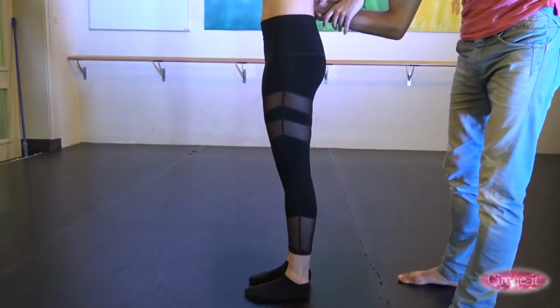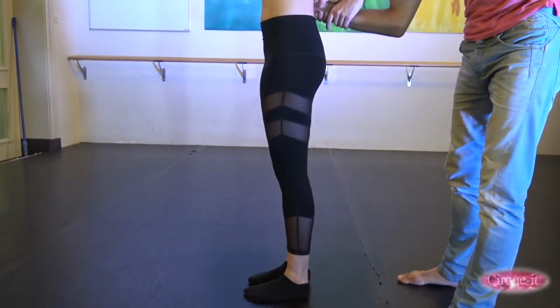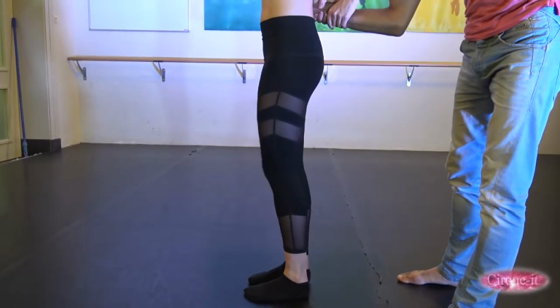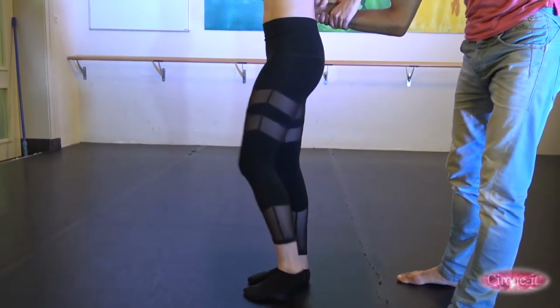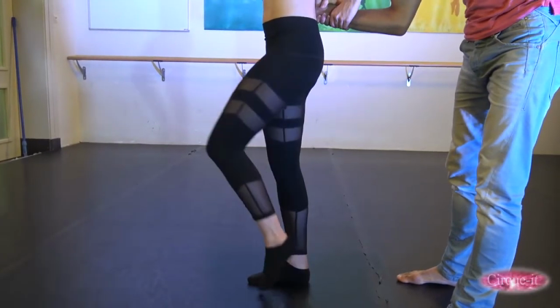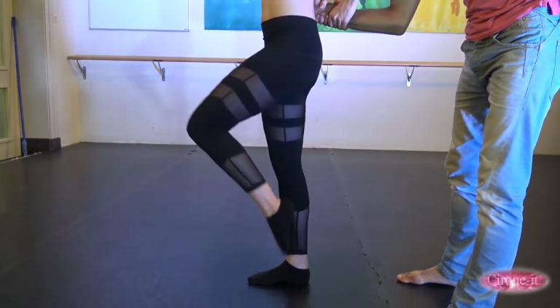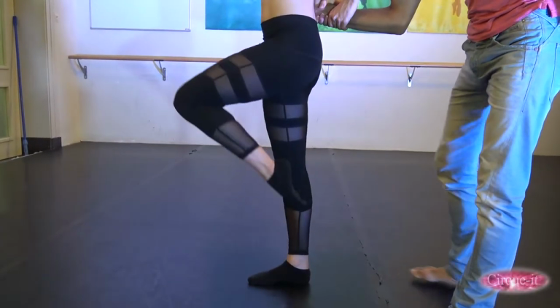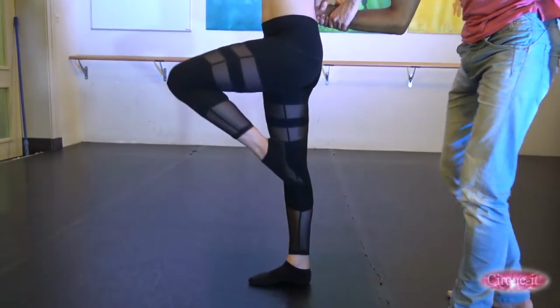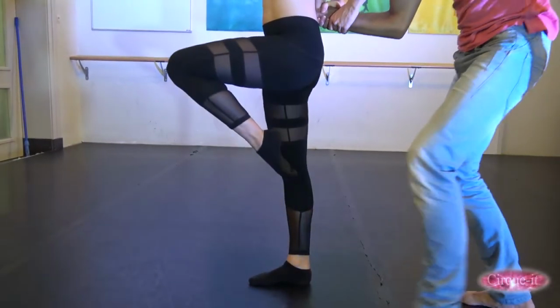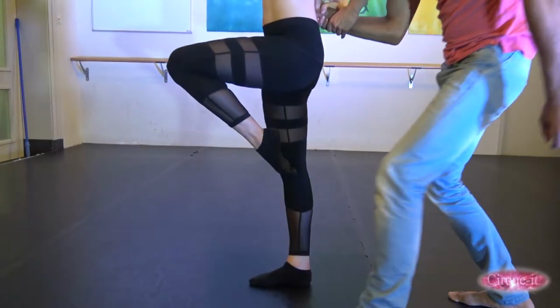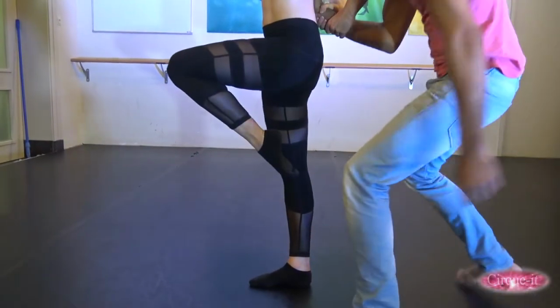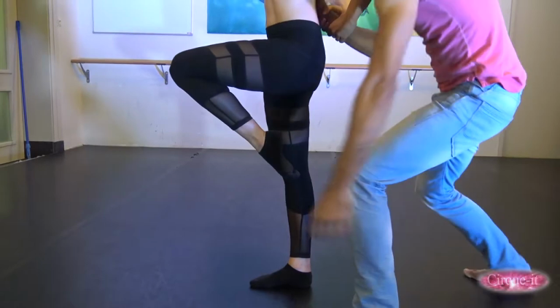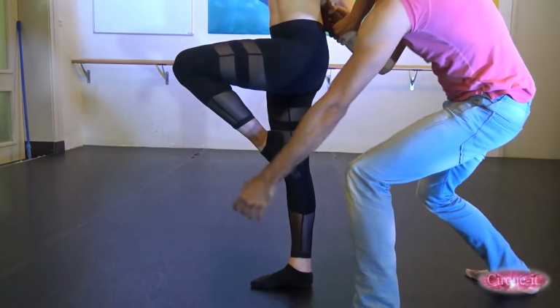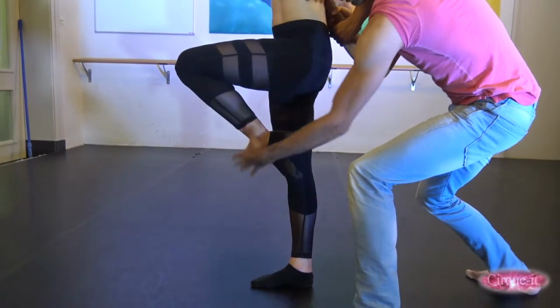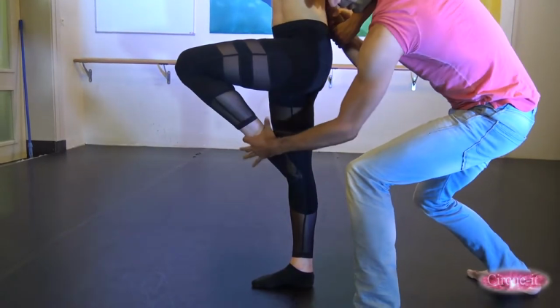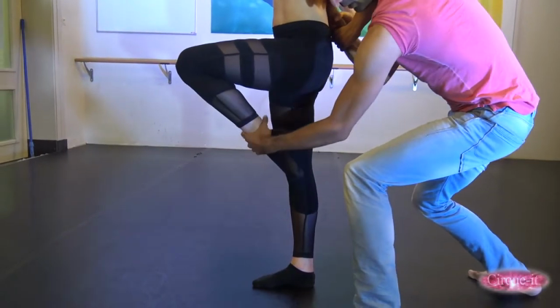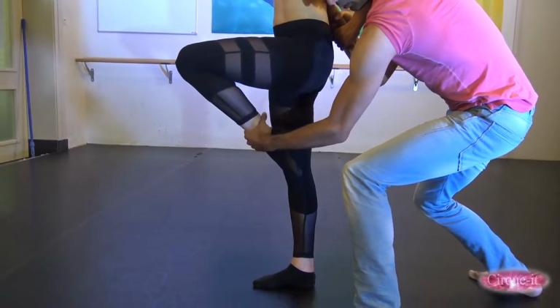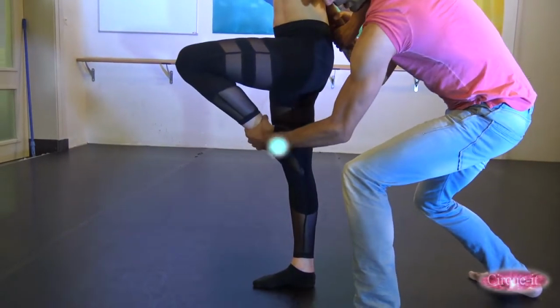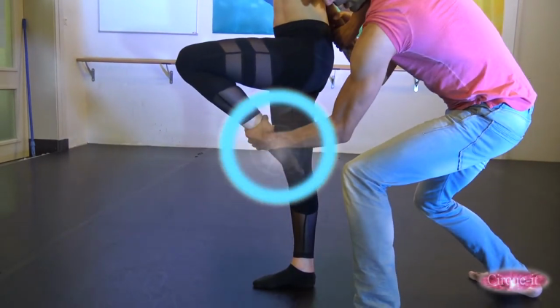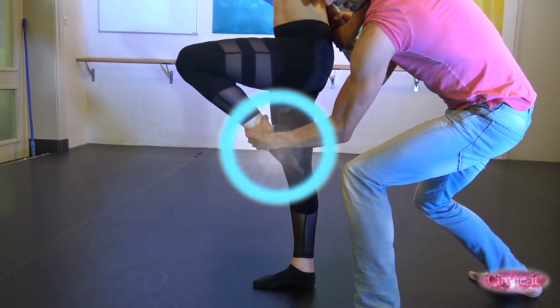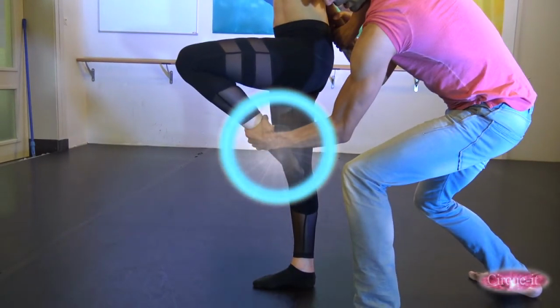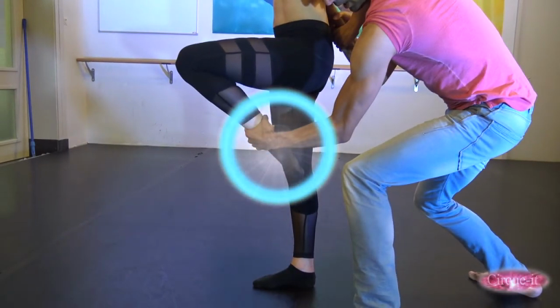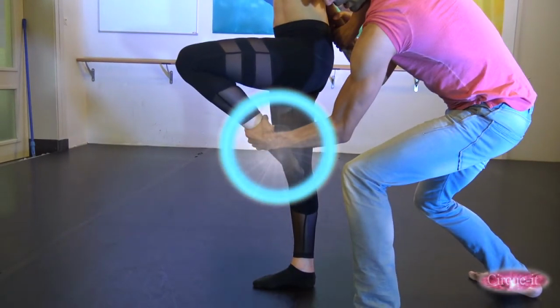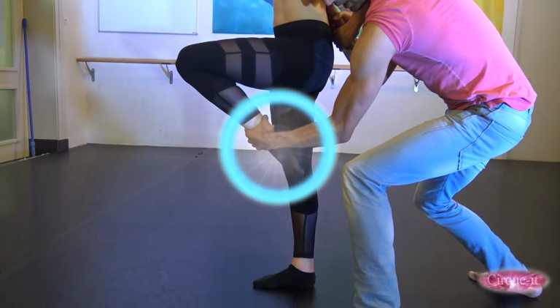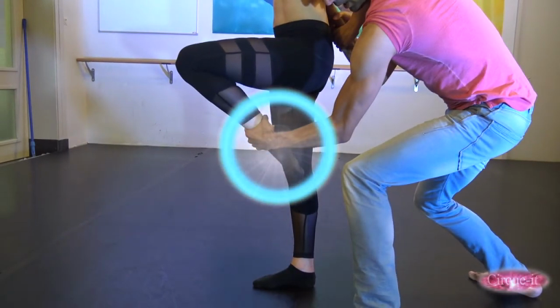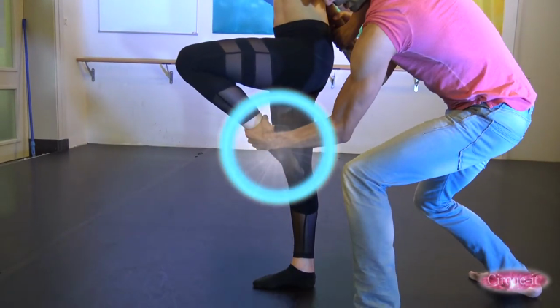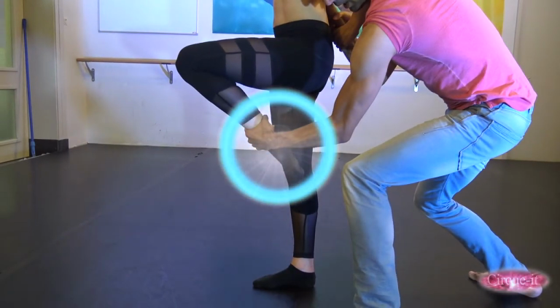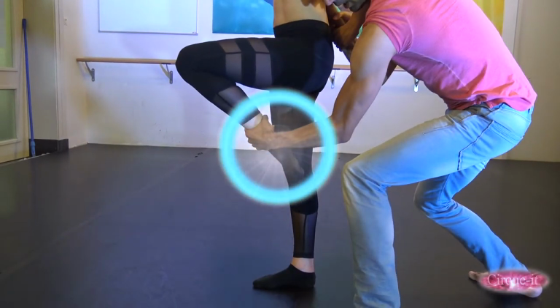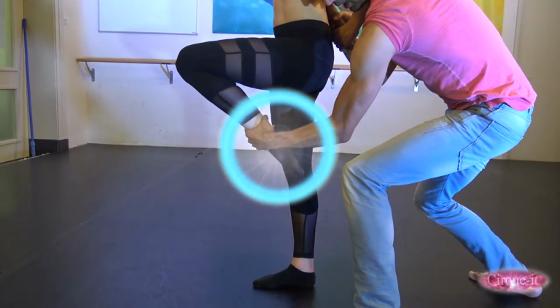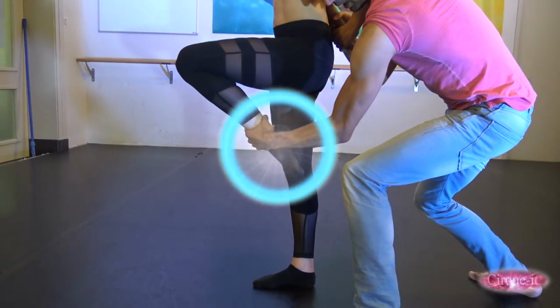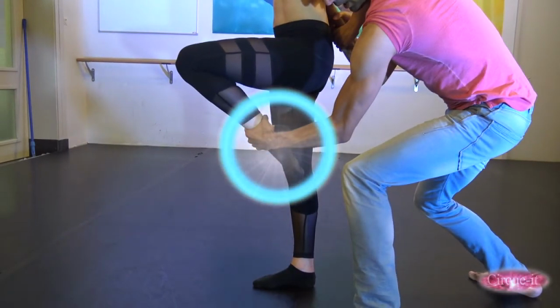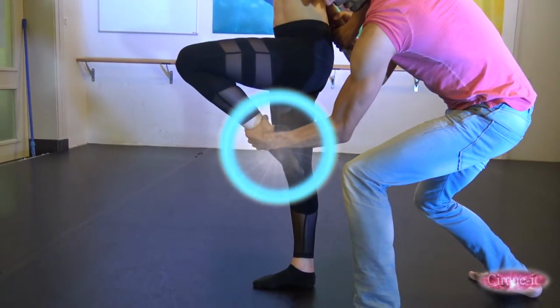The flyer then bends the leg closest to the base, followed by the base grabbing the ankle of her bent leg firmly with his opposite arm.